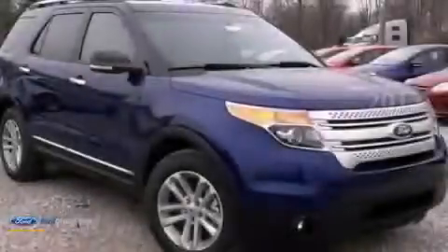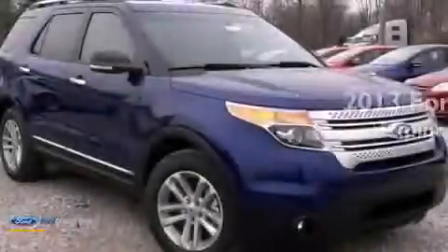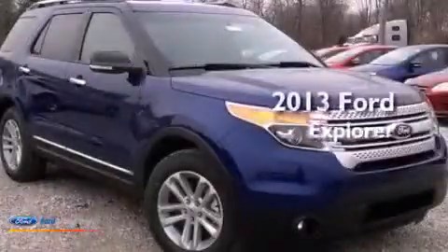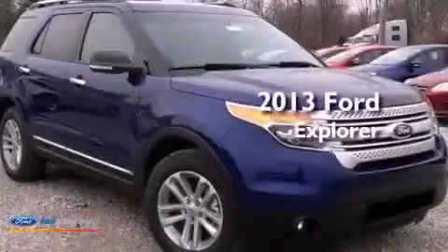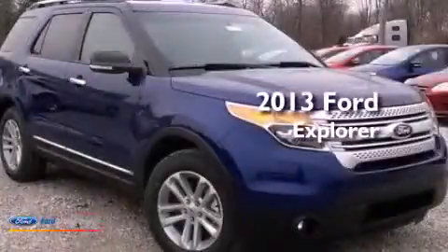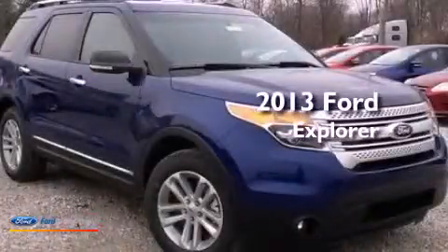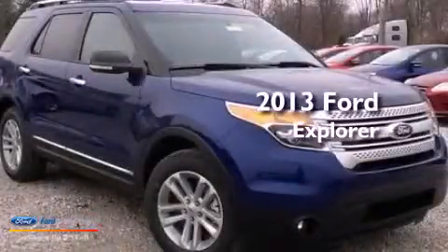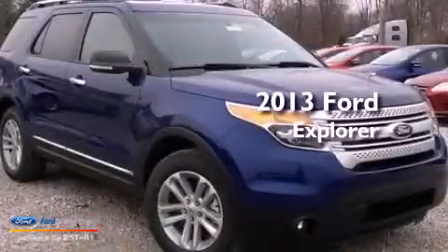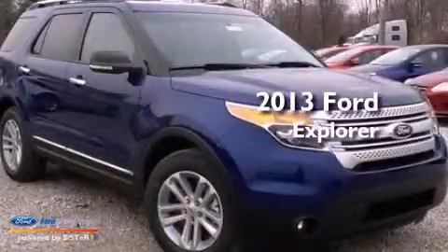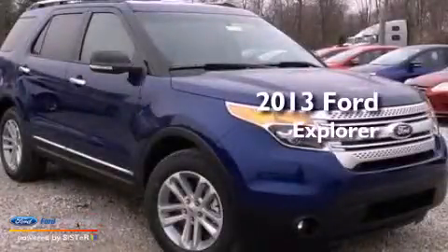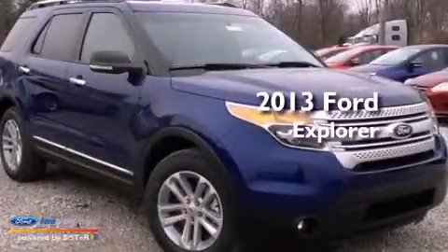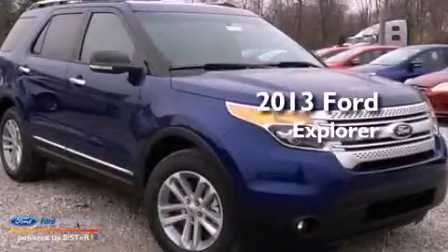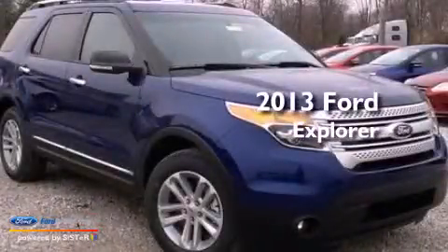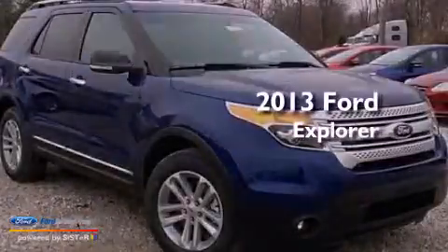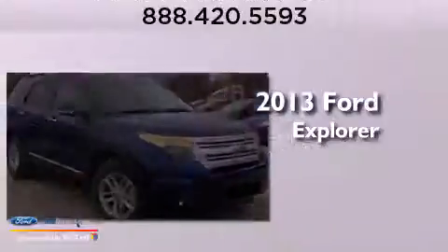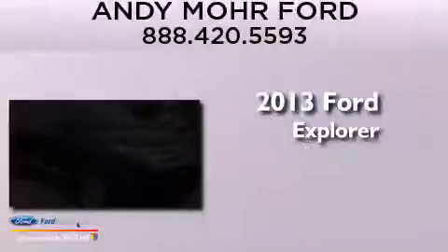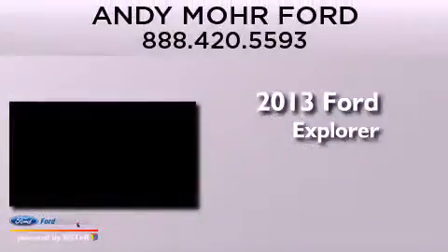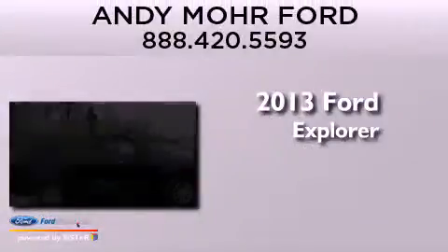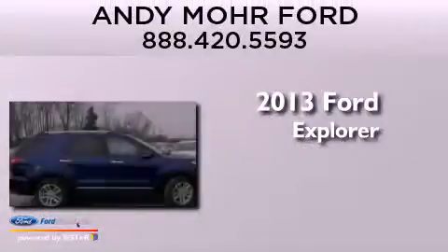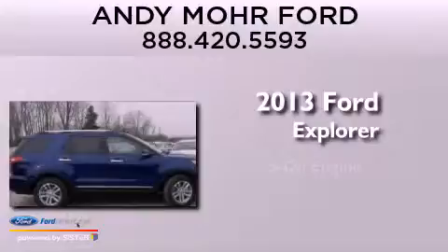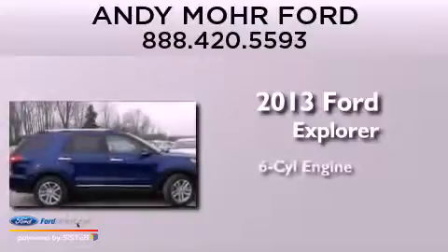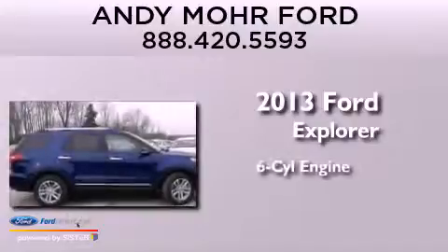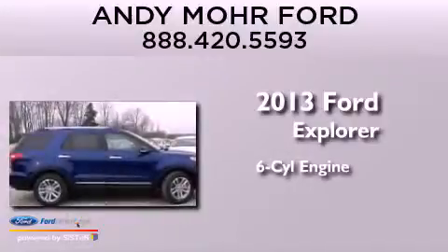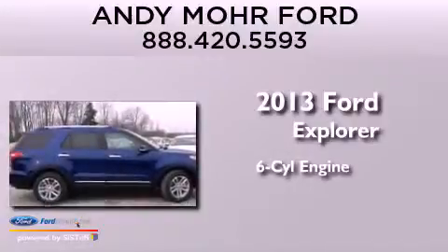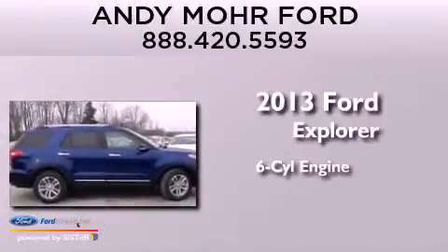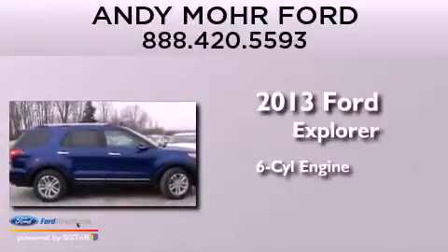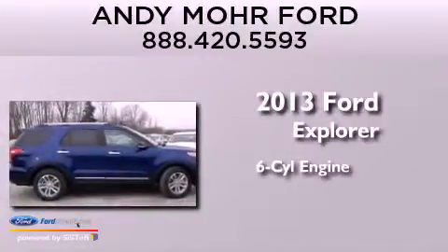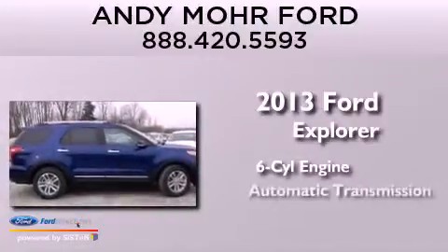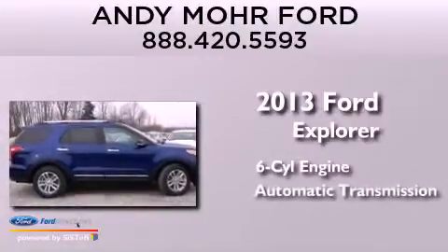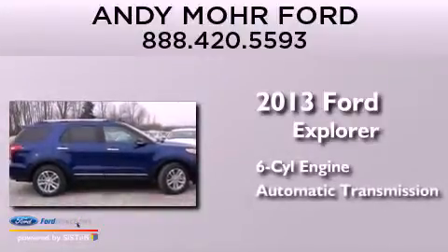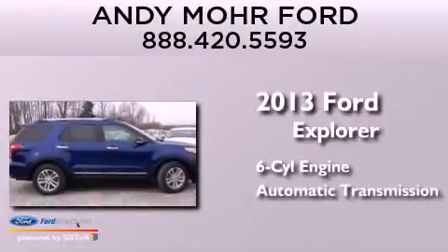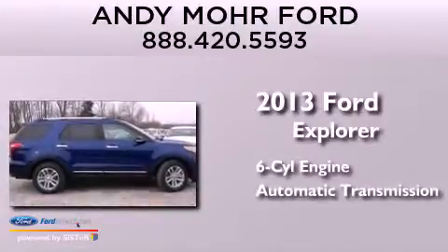This is a brand new 2013 Ford Explorer. It has a six-cylinder engine and an automatic transmission.